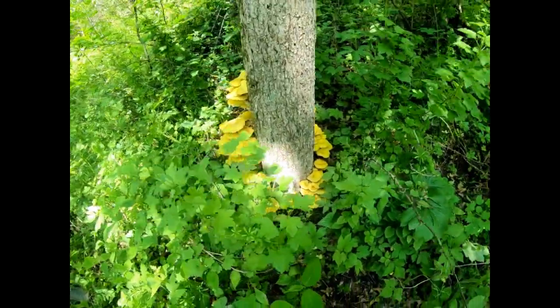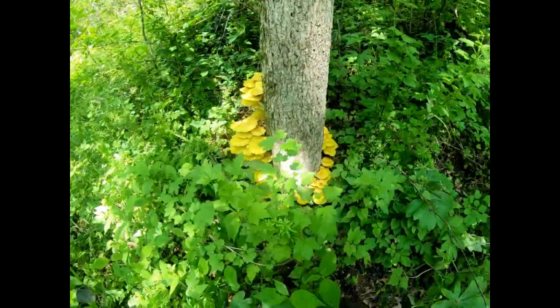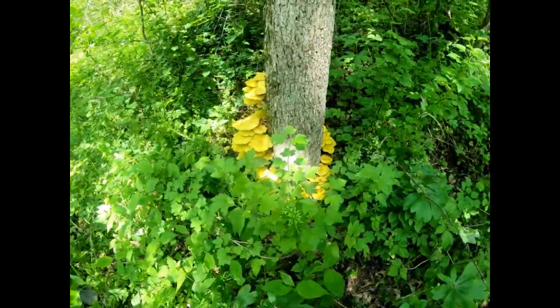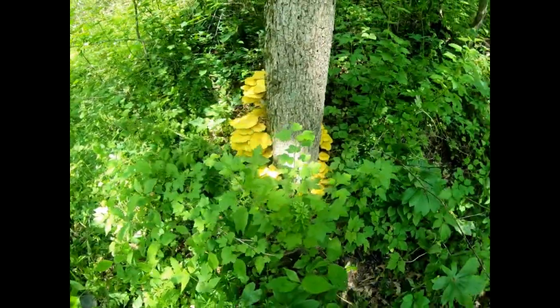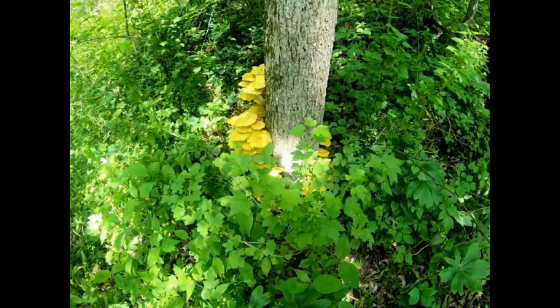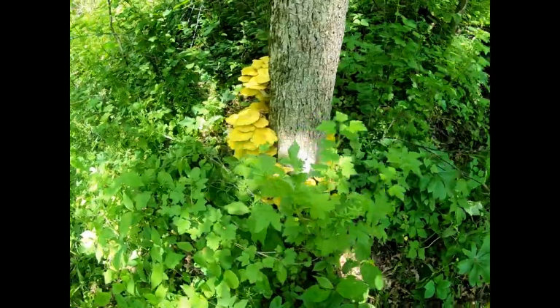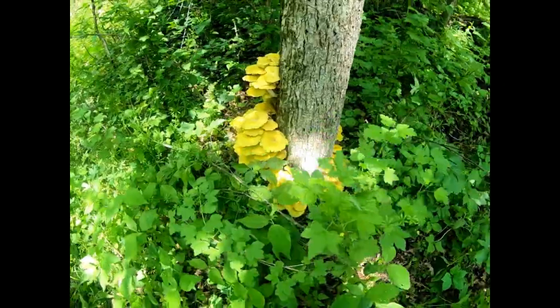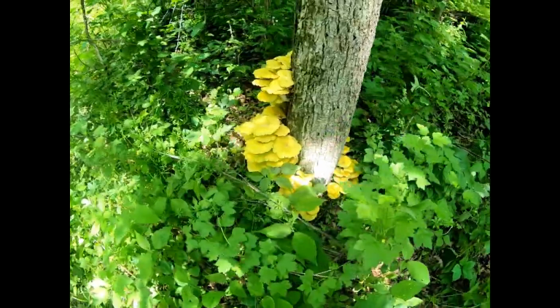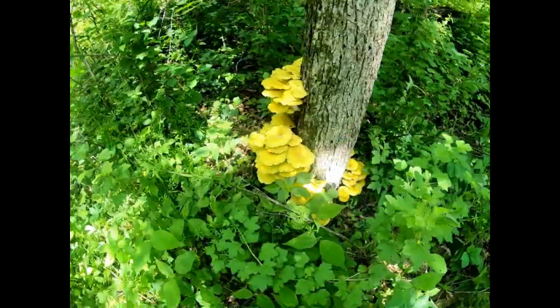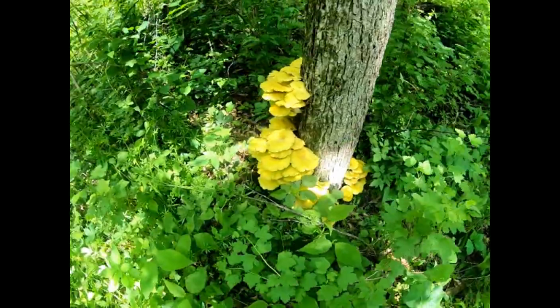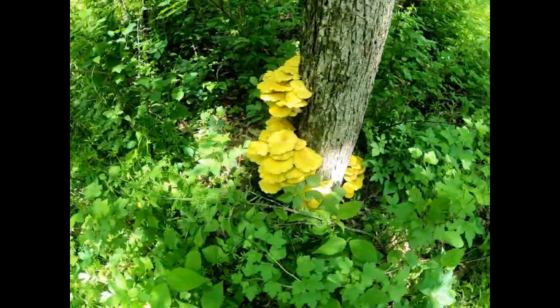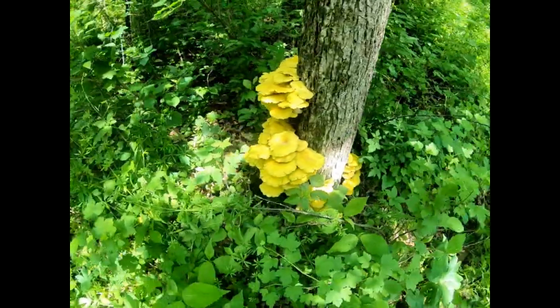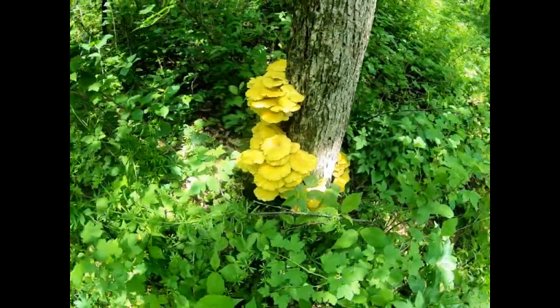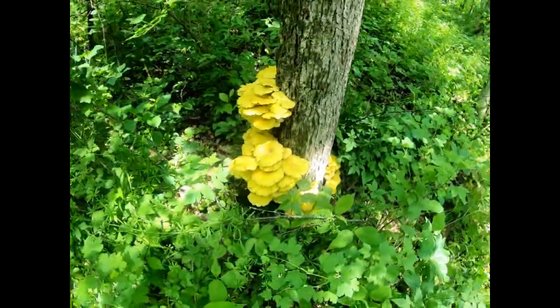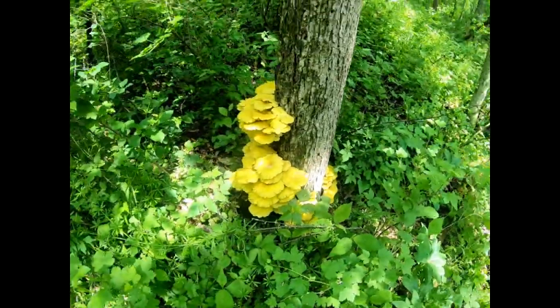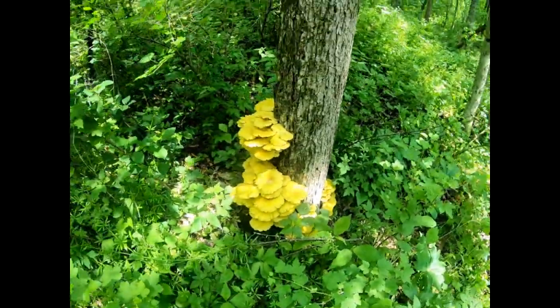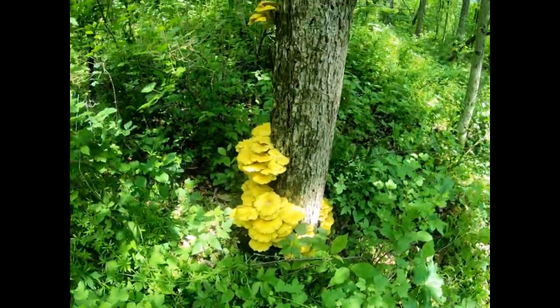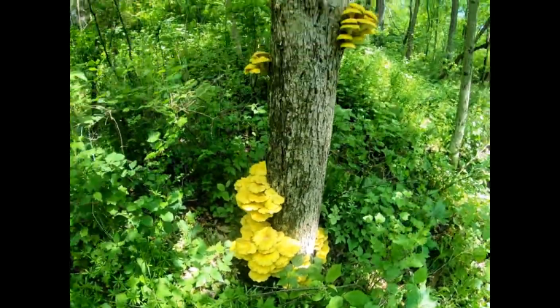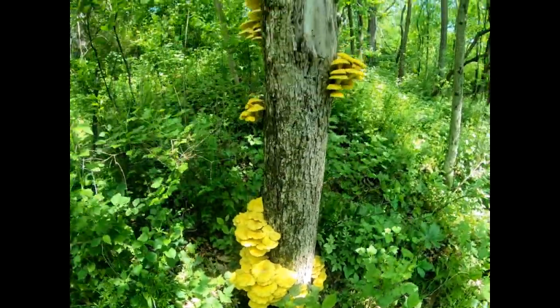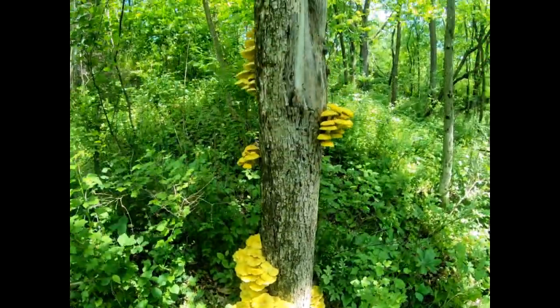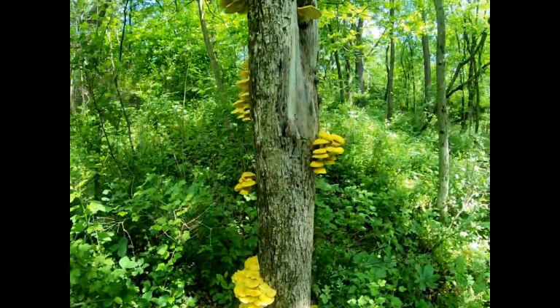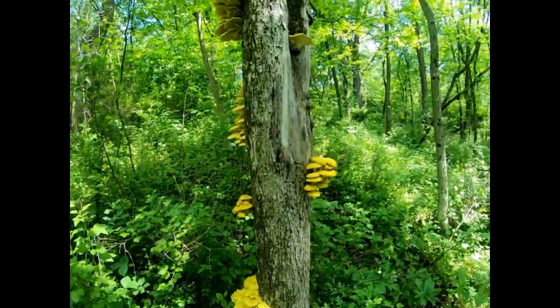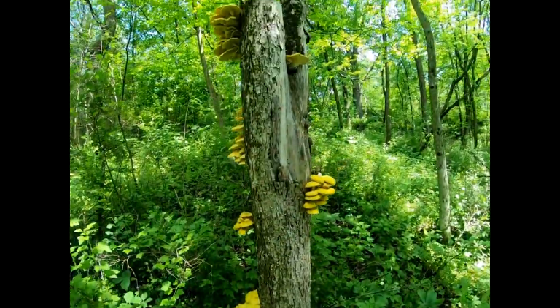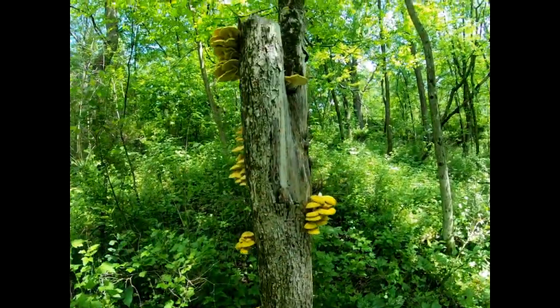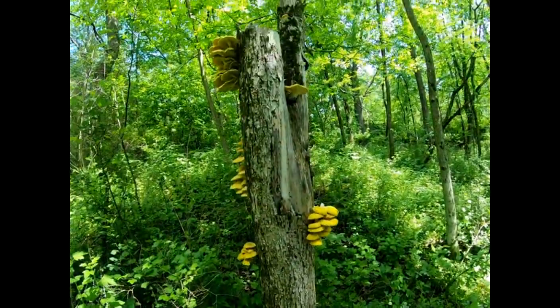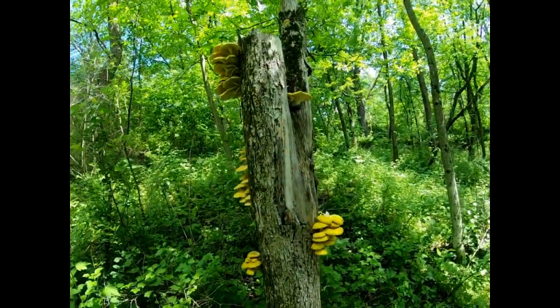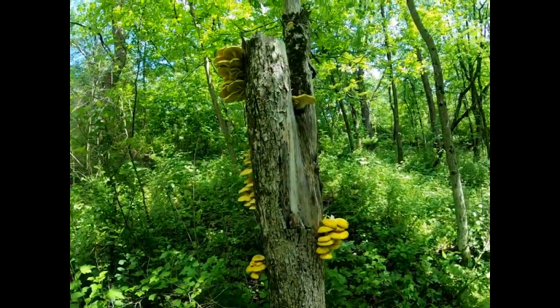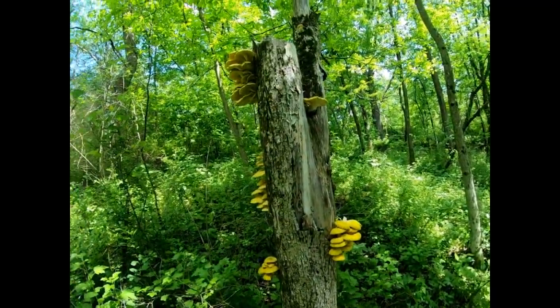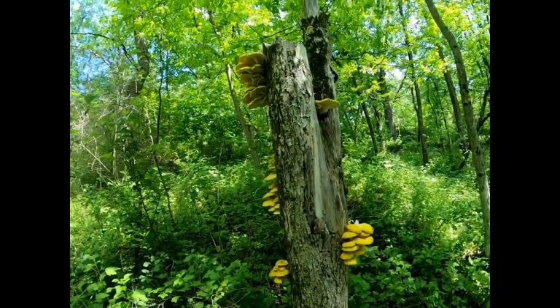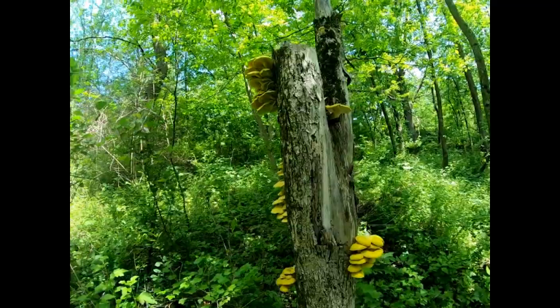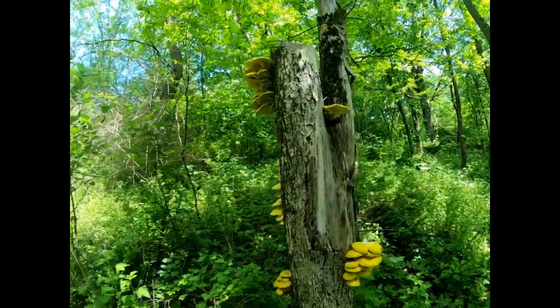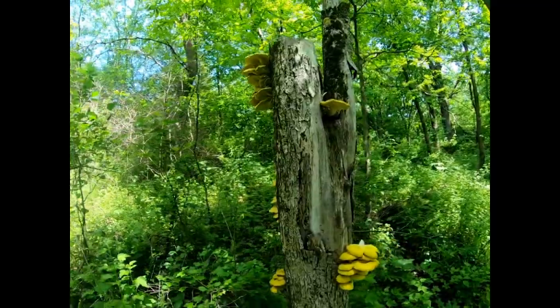They're everywhere right now. Hope to find some more.